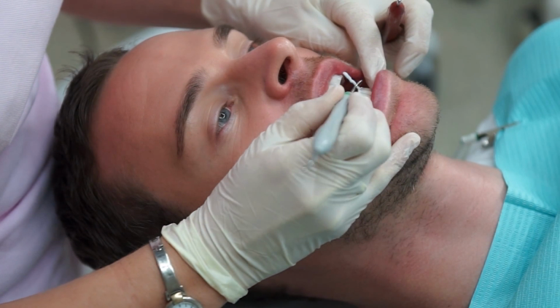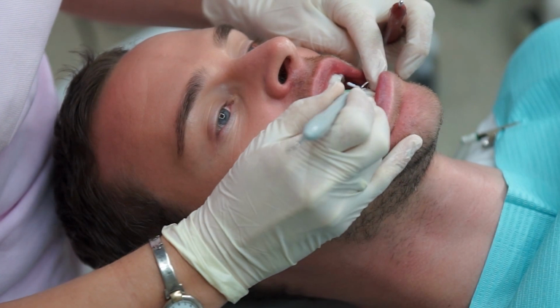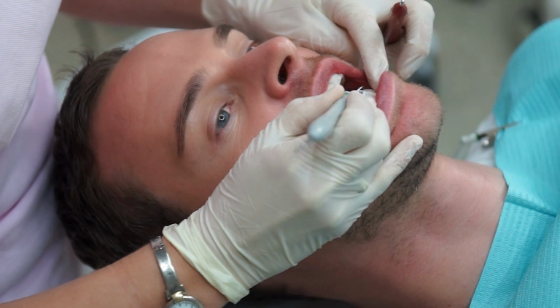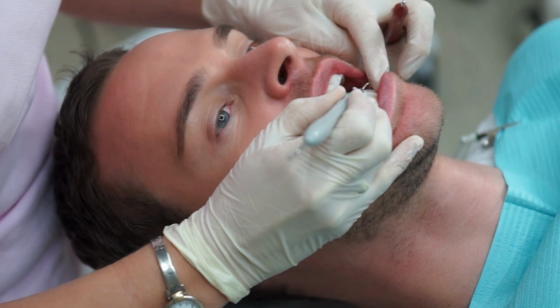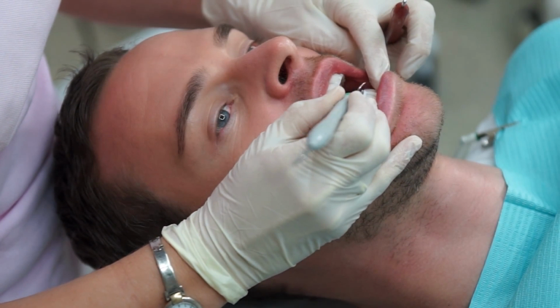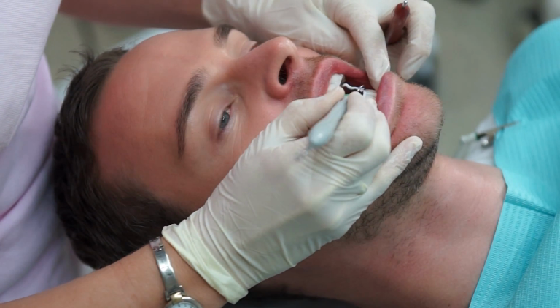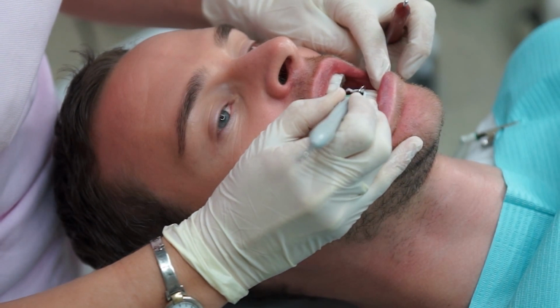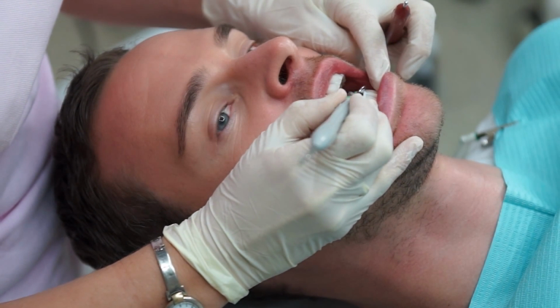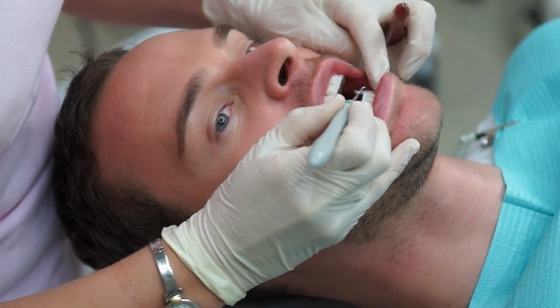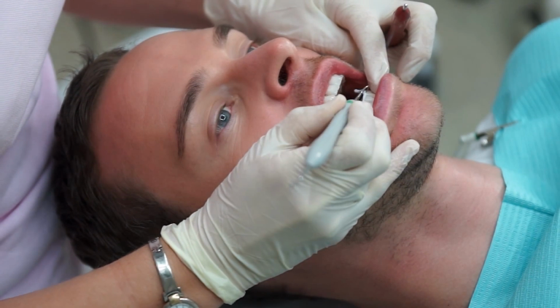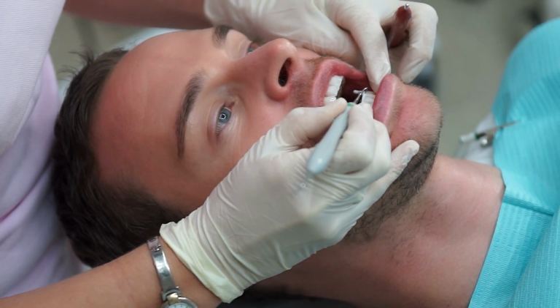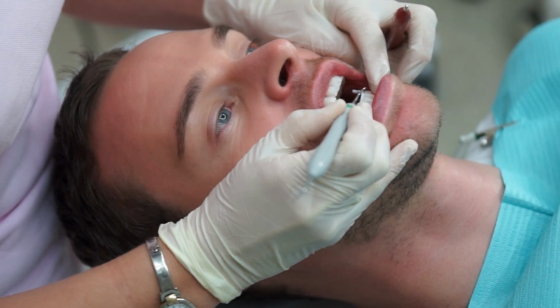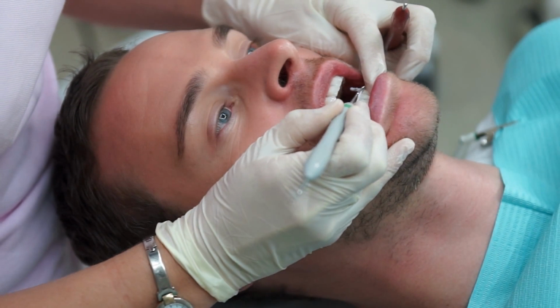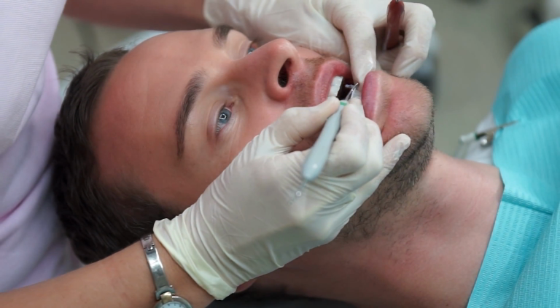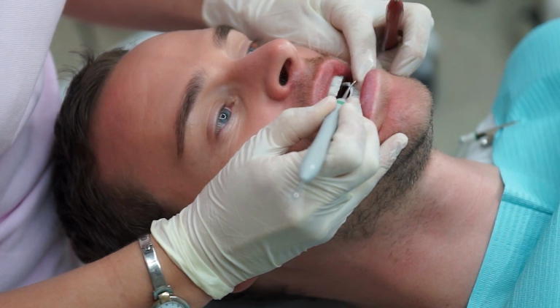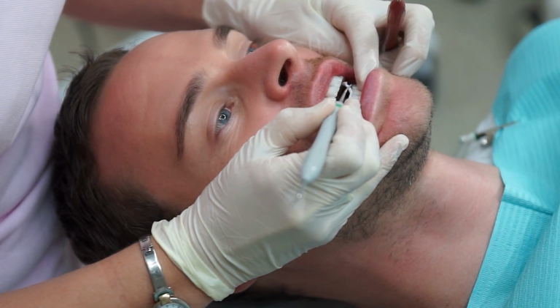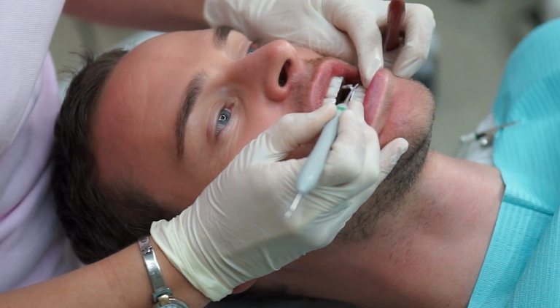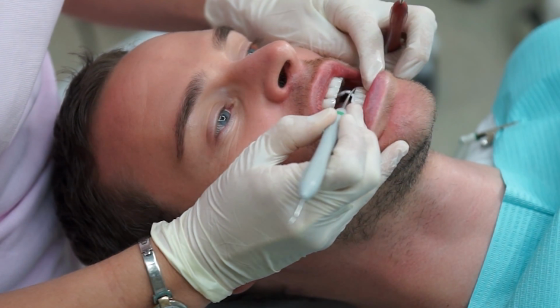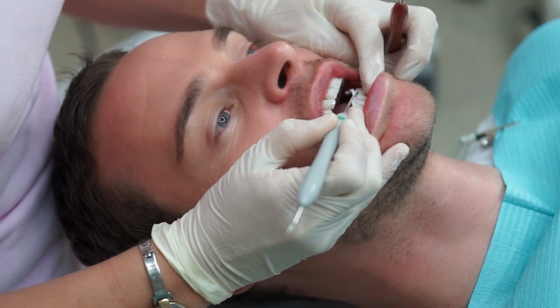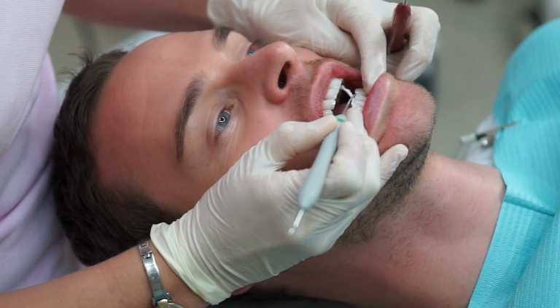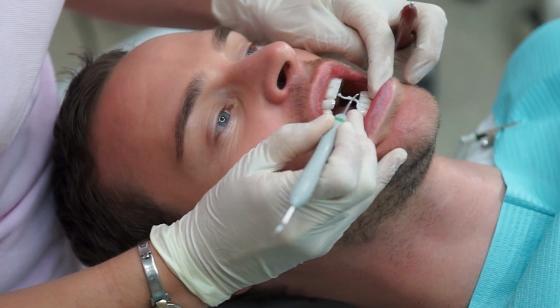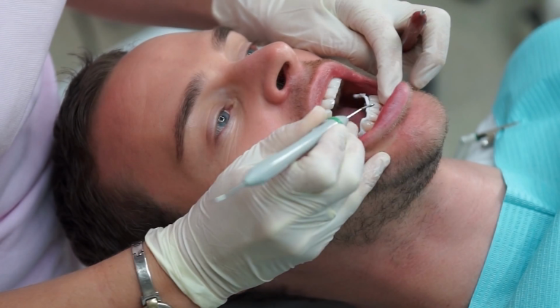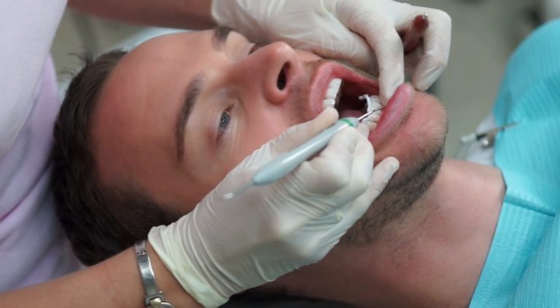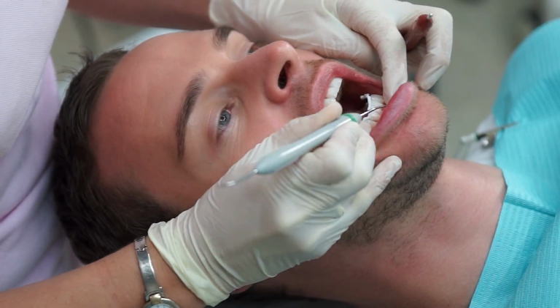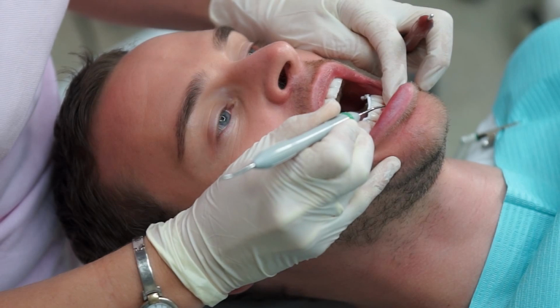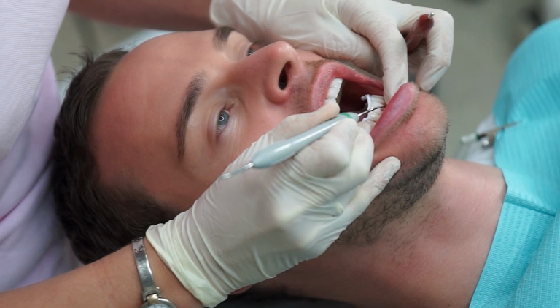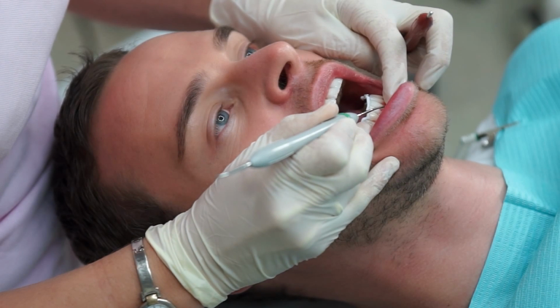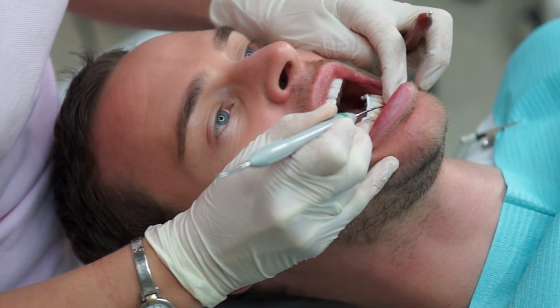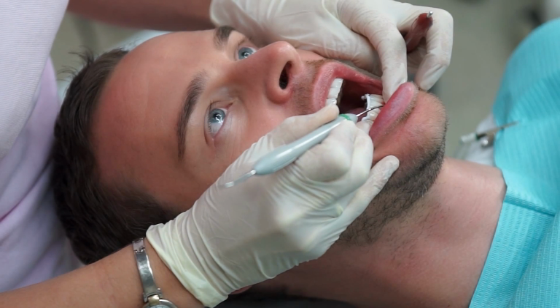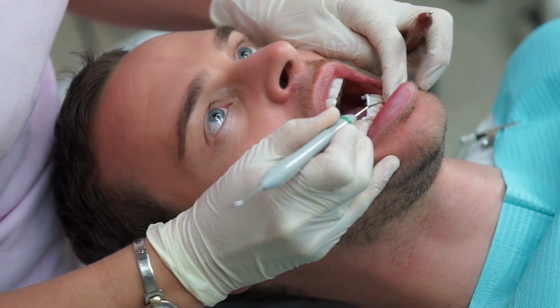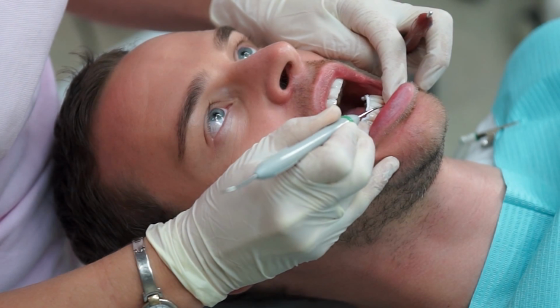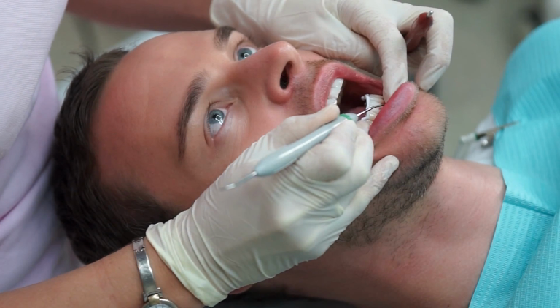Removing the isolating gel is a quite simple procedure done with a curette.